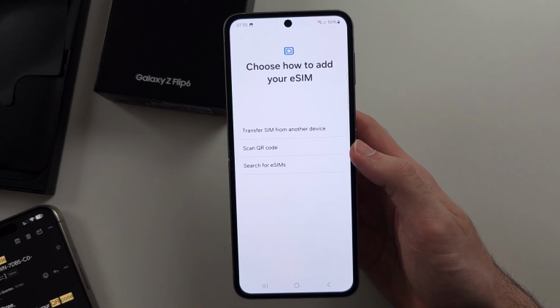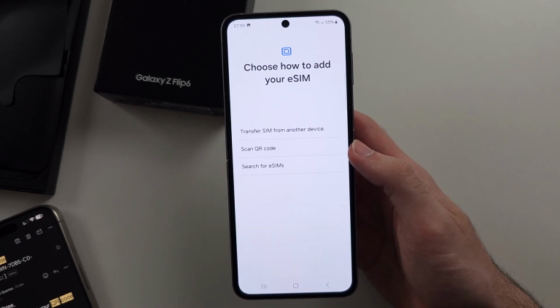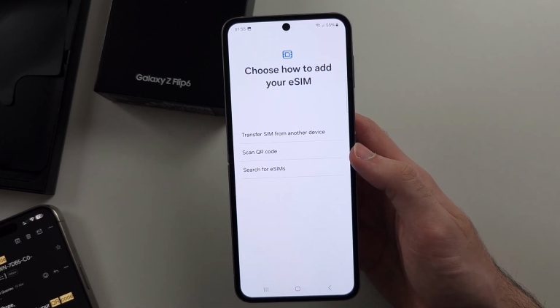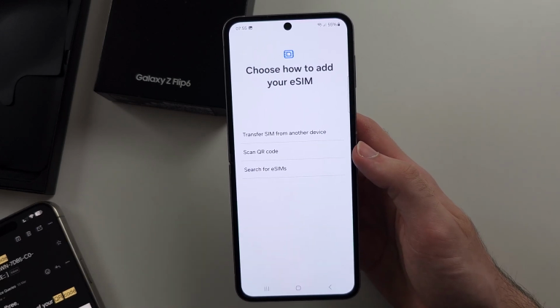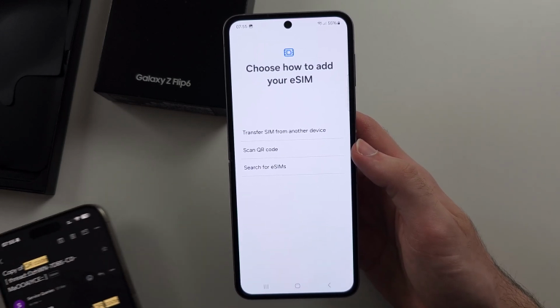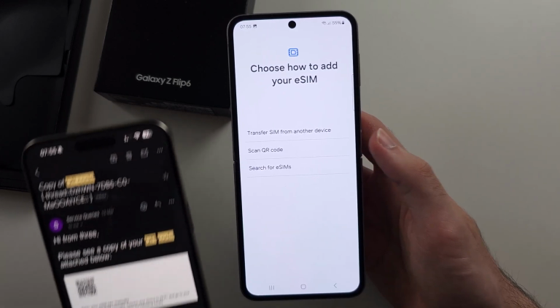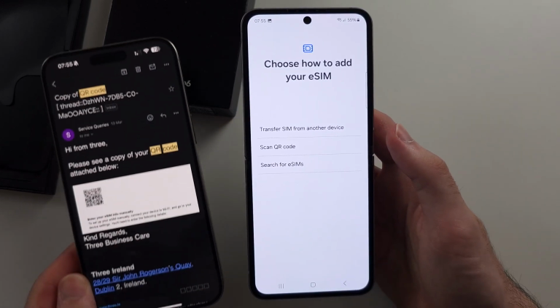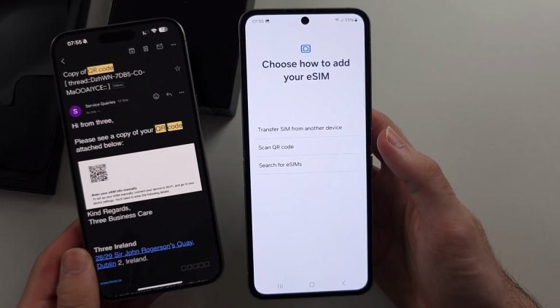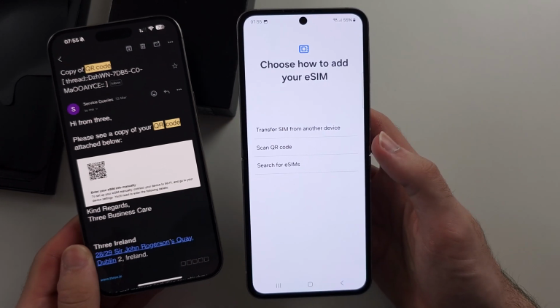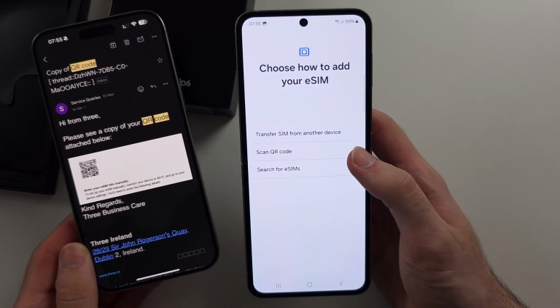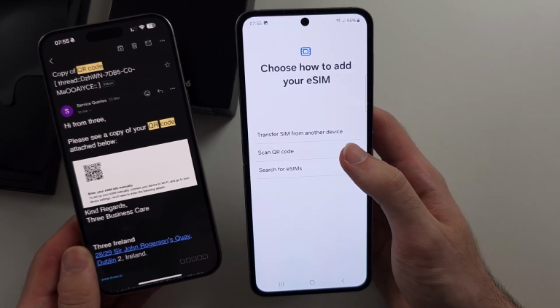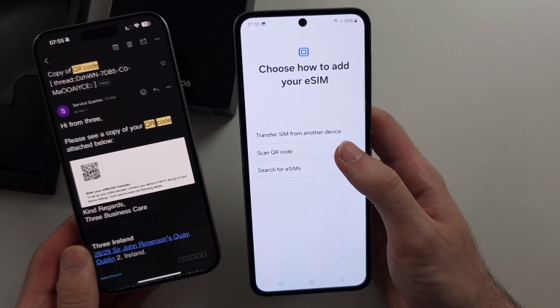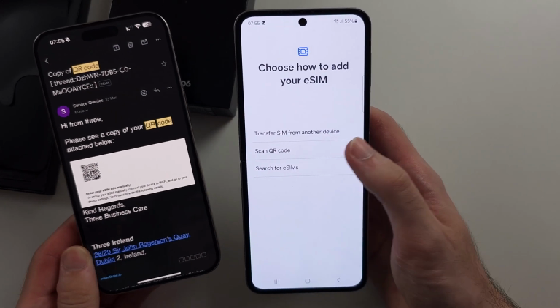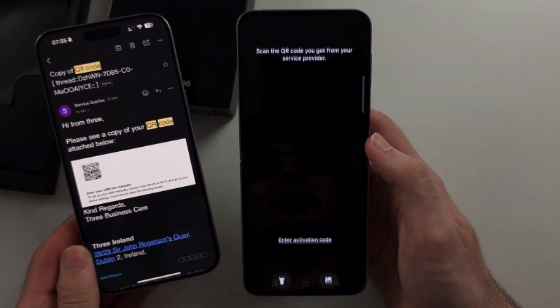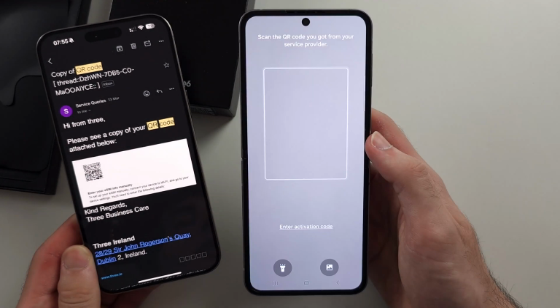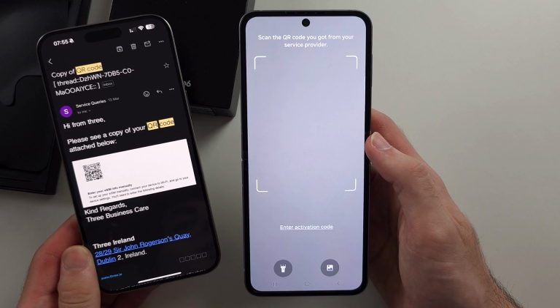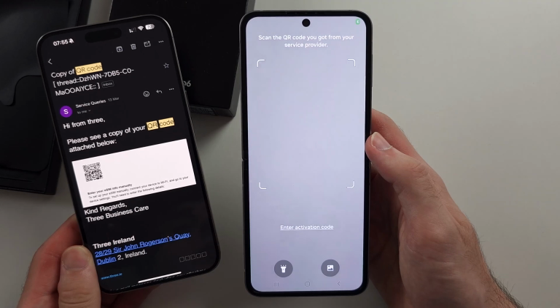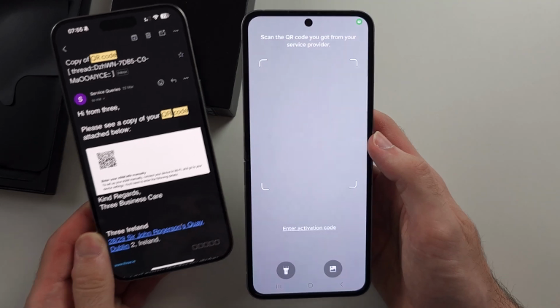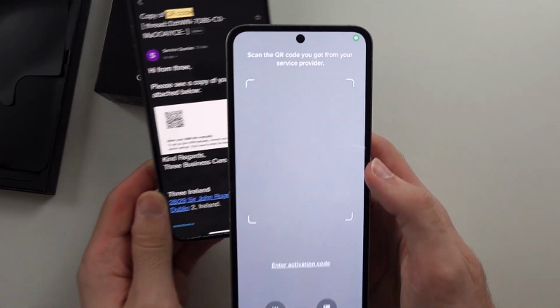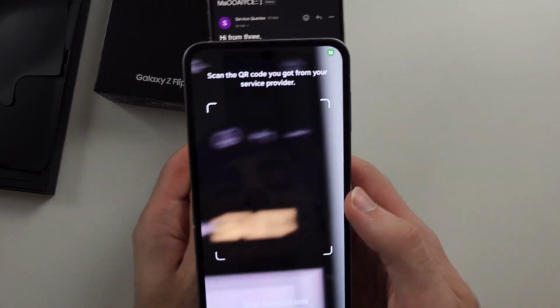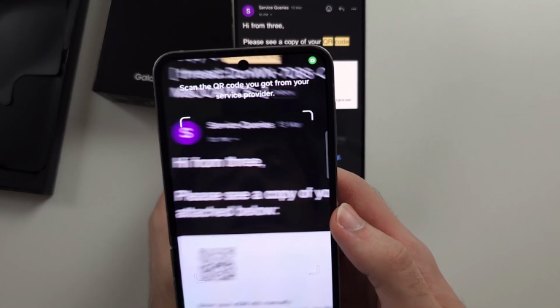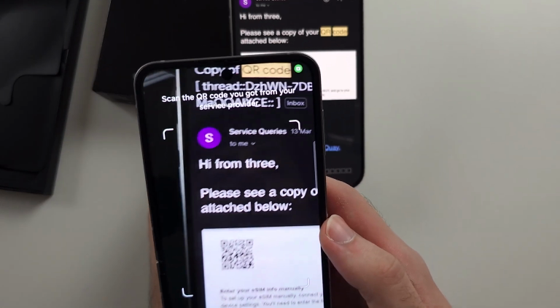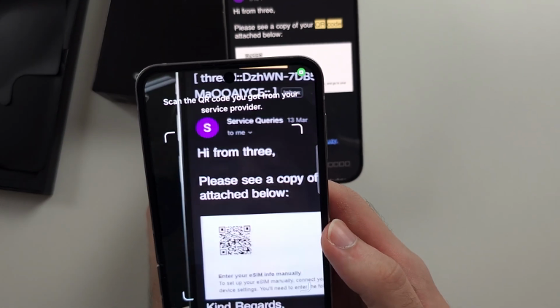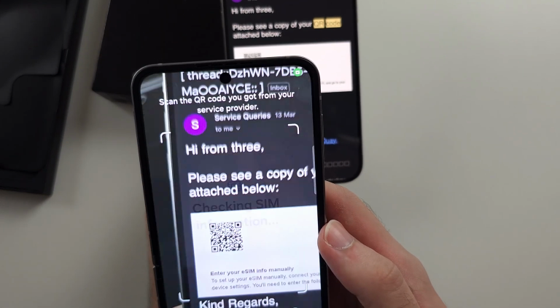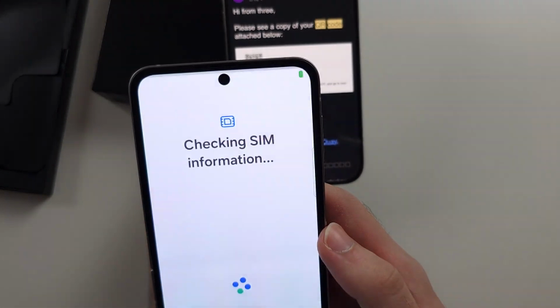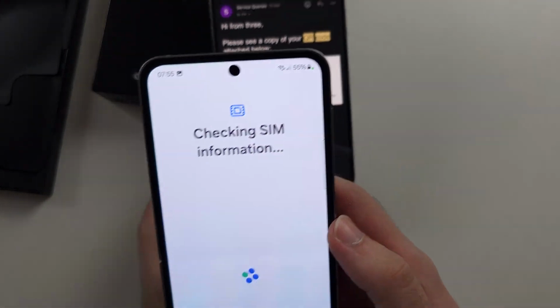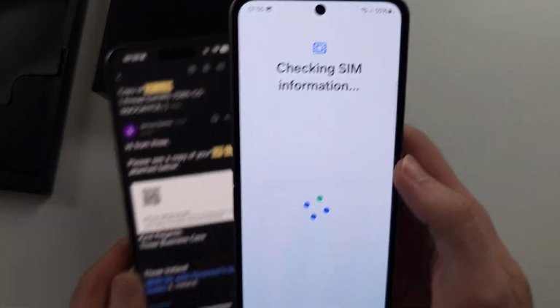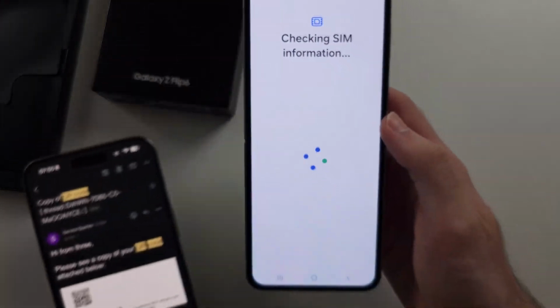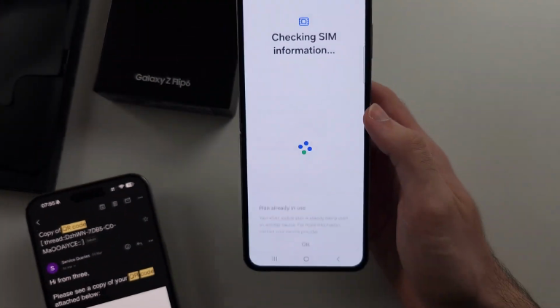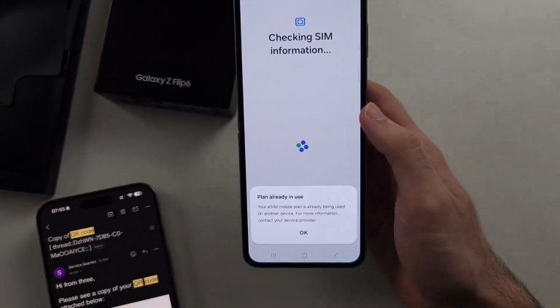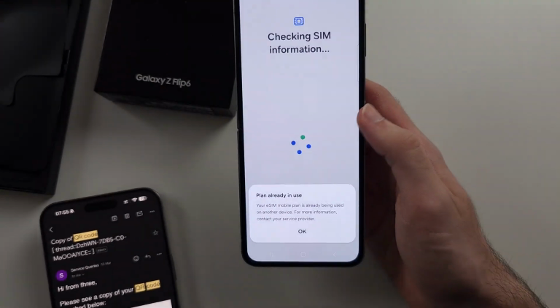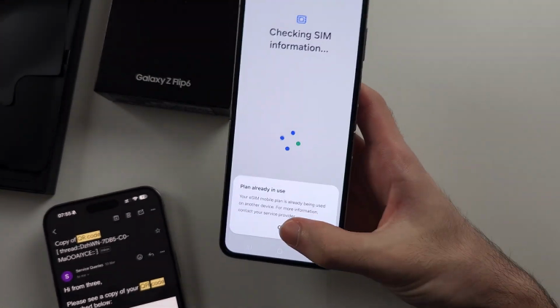If you have an eSIM QR code, tap 'Scan QR Code' and place the eSIM QR code in the frame of the camera.